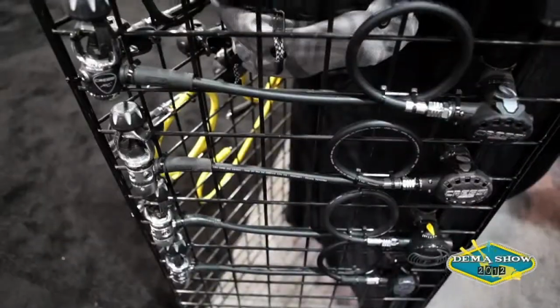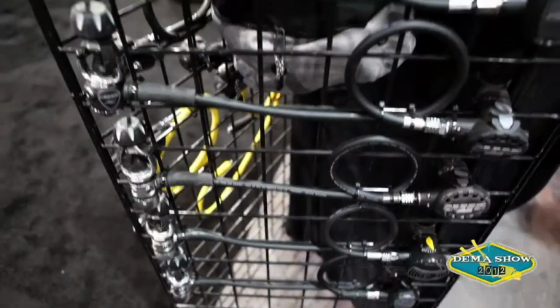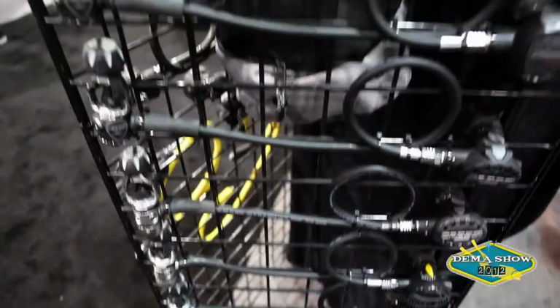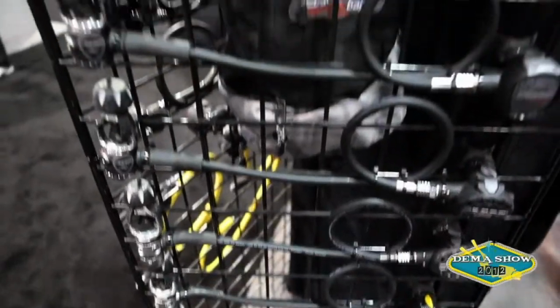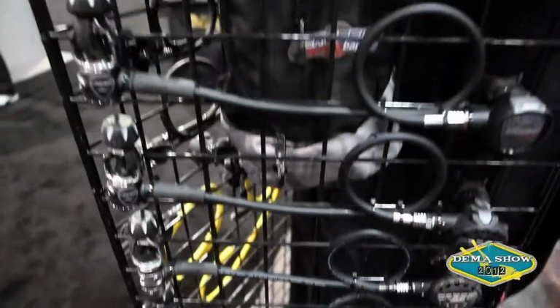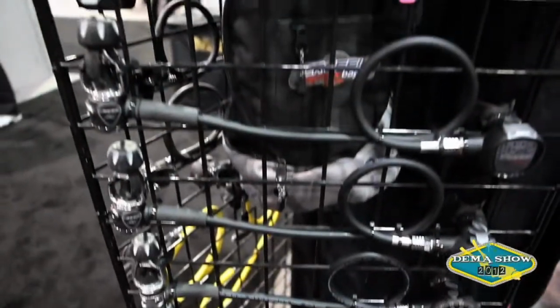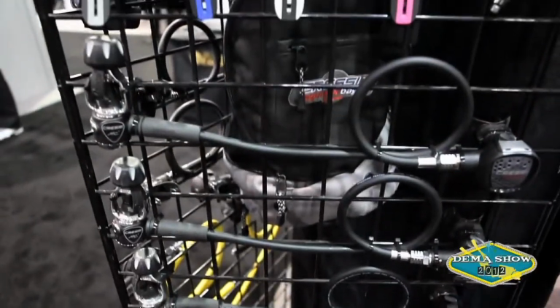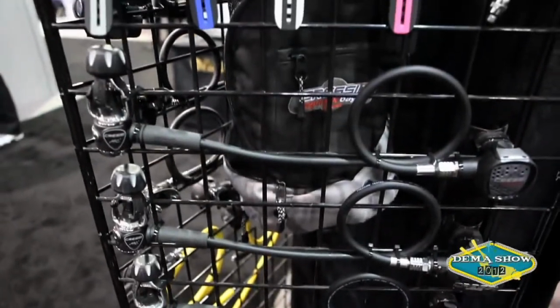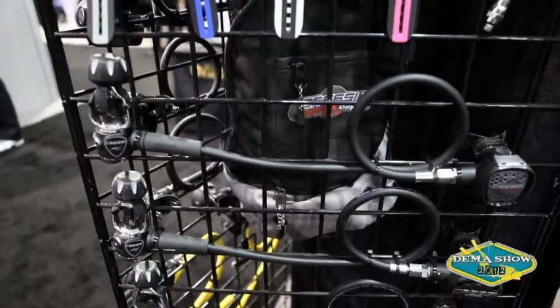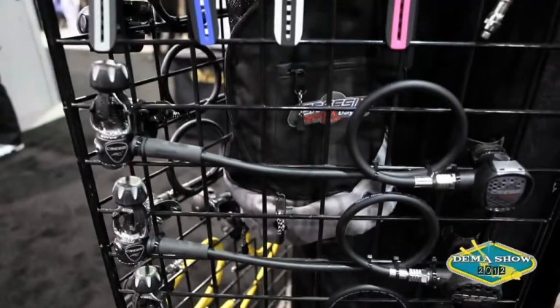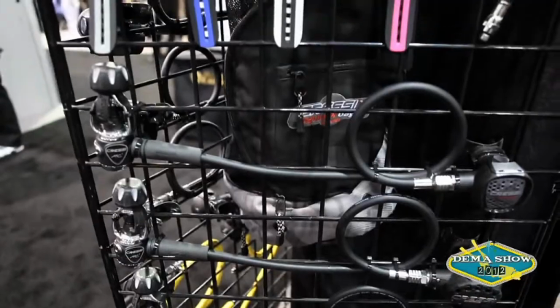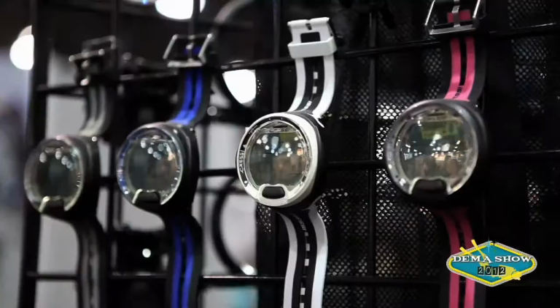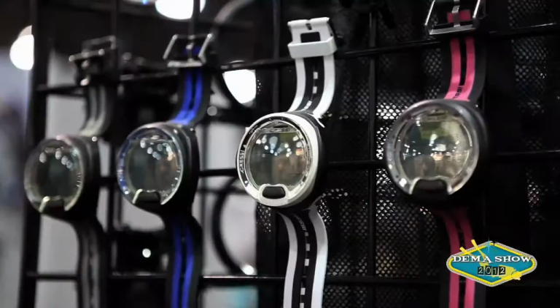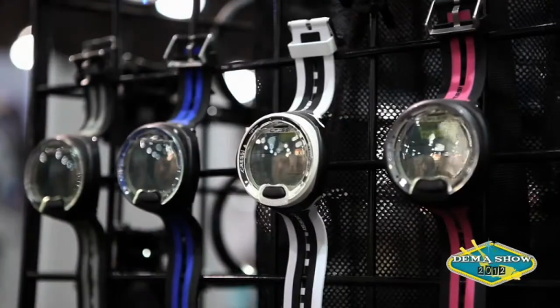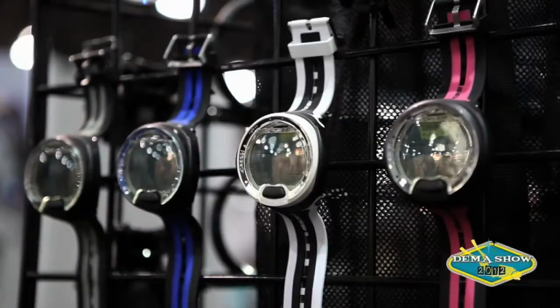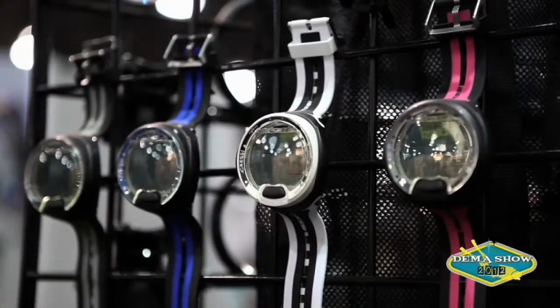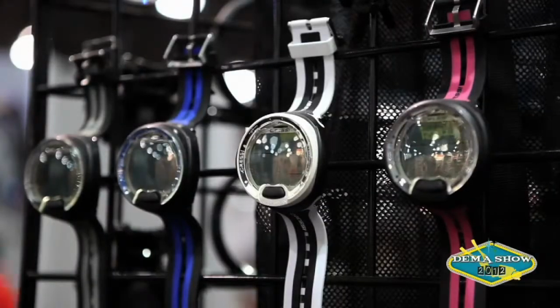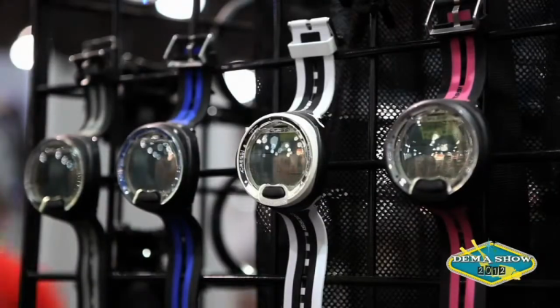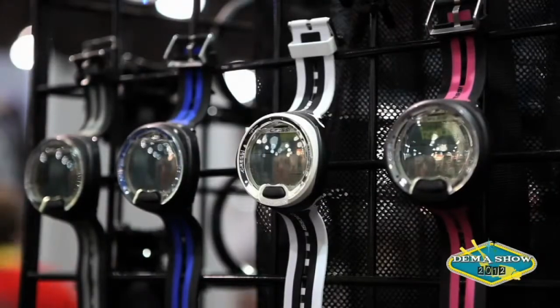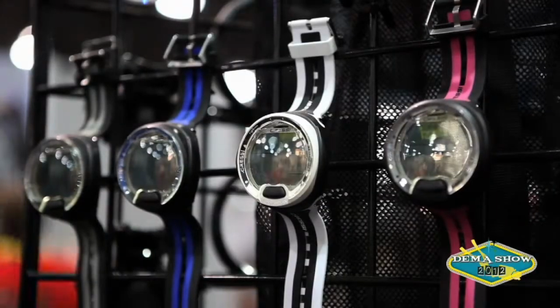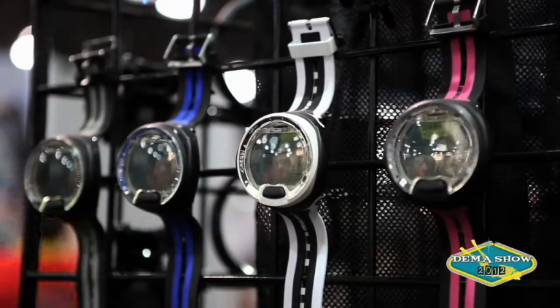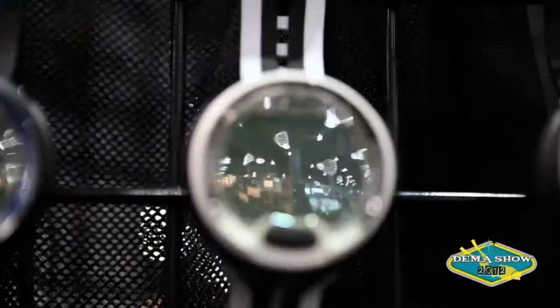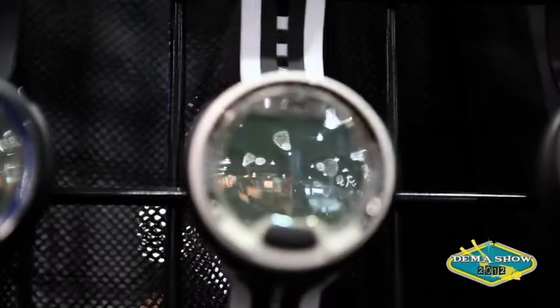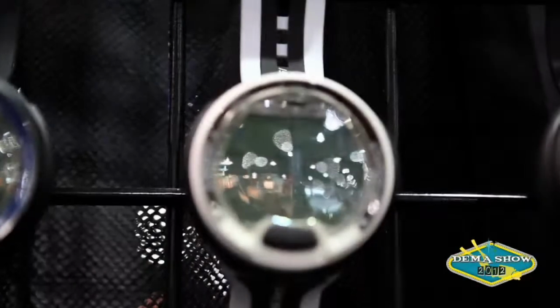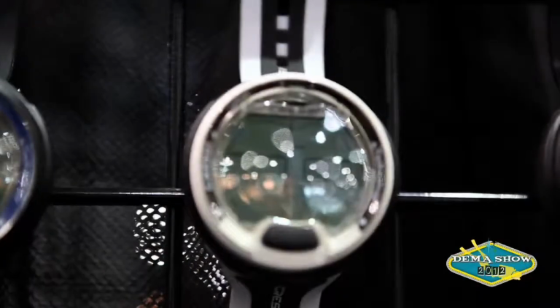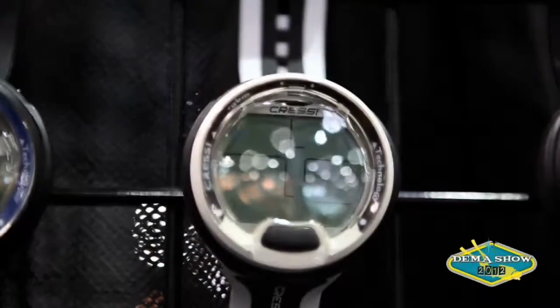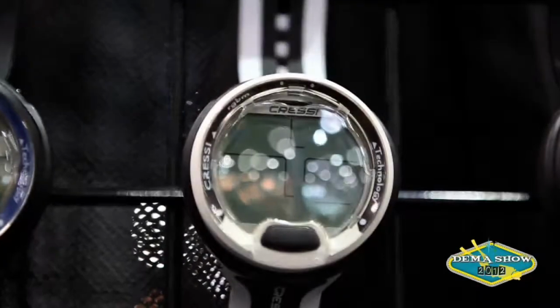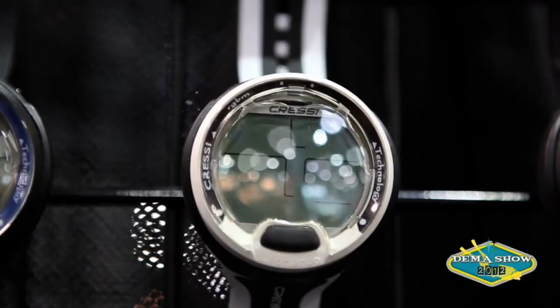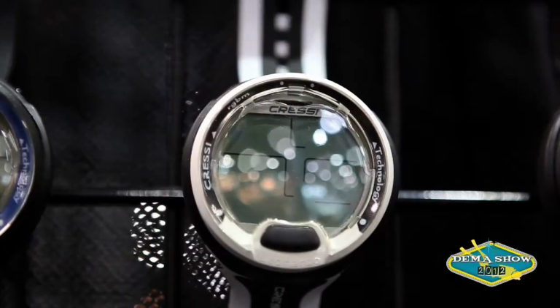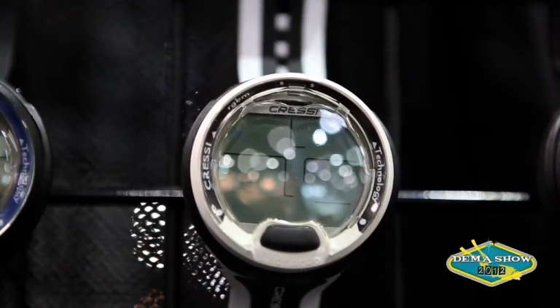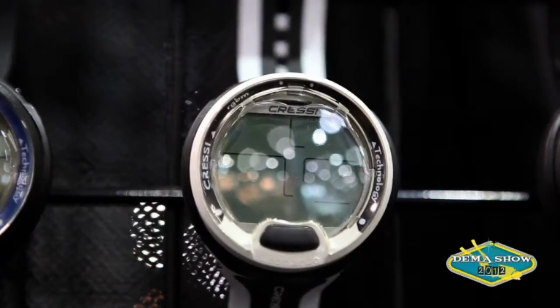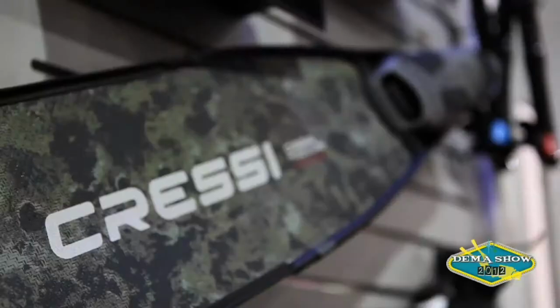A few of which are a new line of regulators. Cressy Electronic, our new electronic company, has come out with a brand new computer.